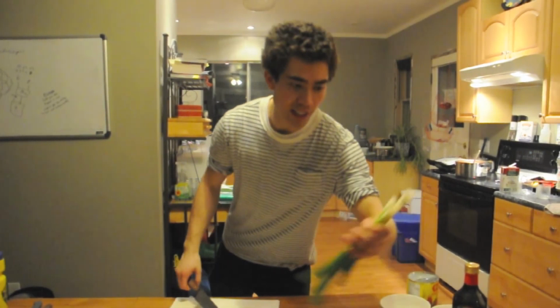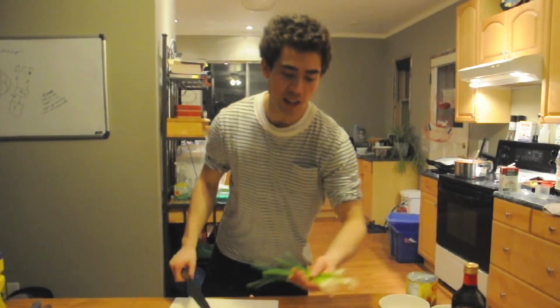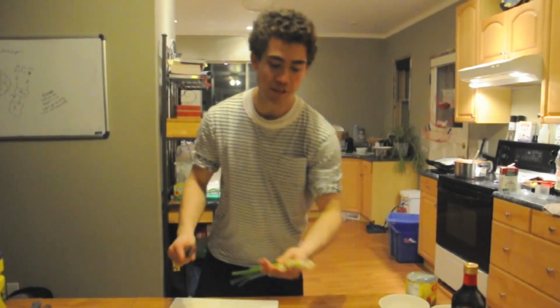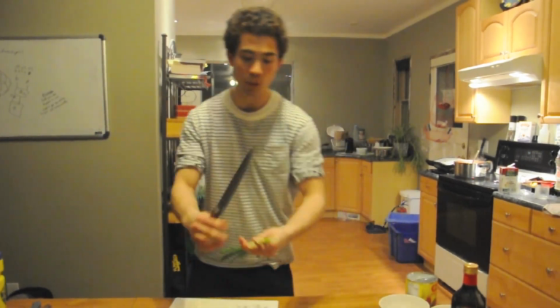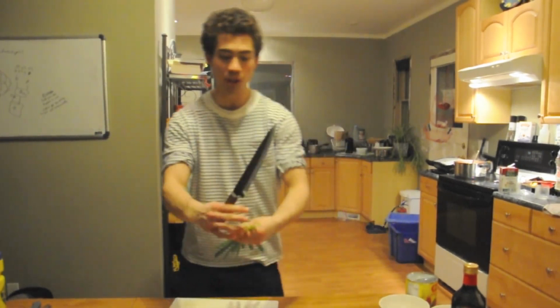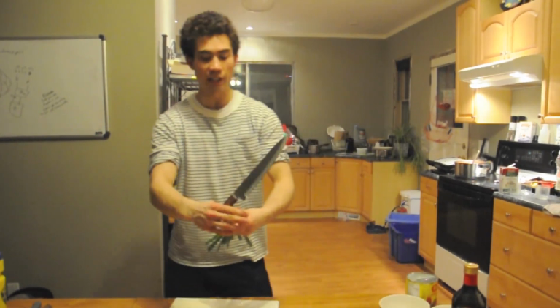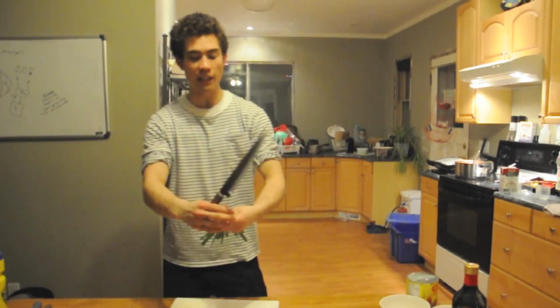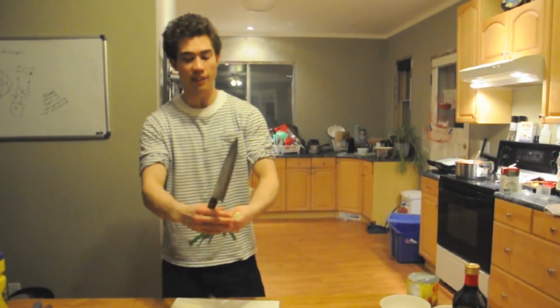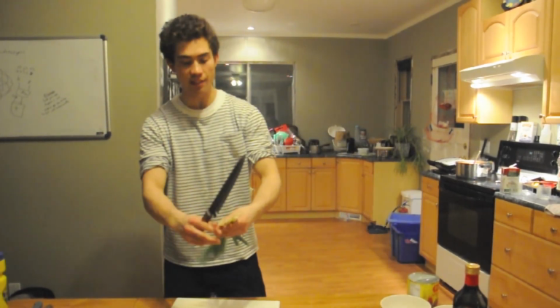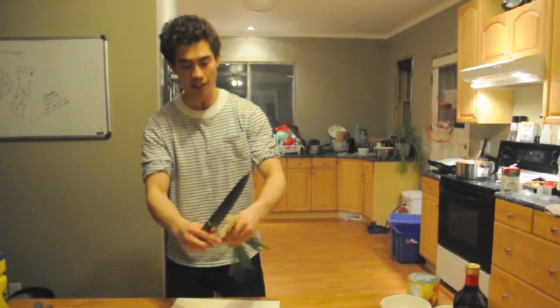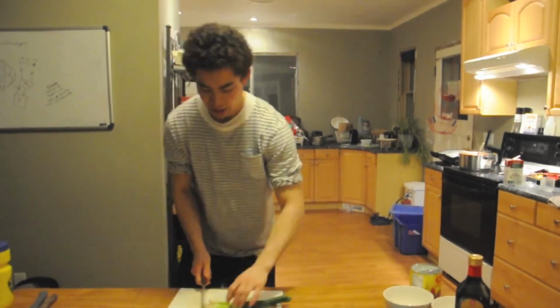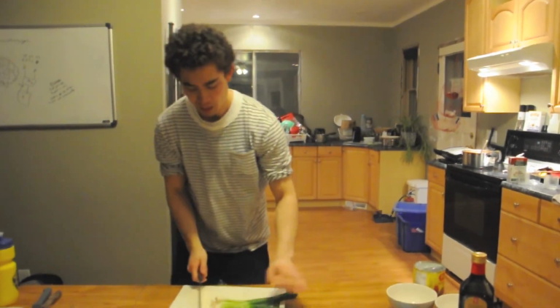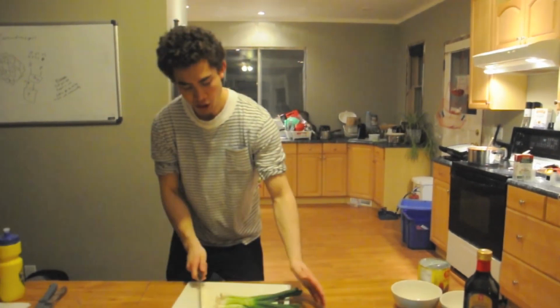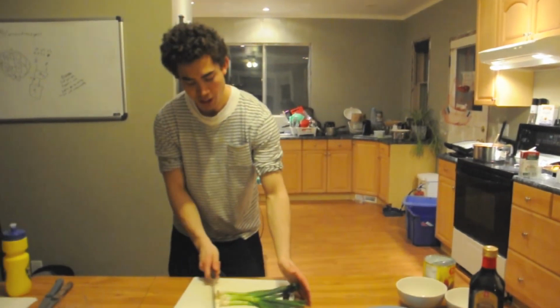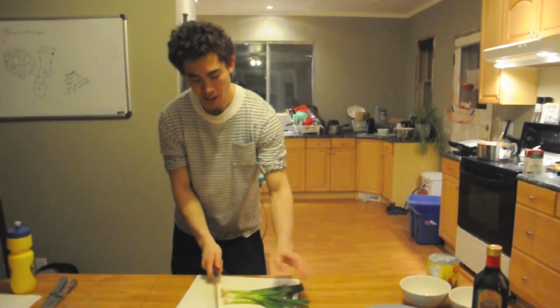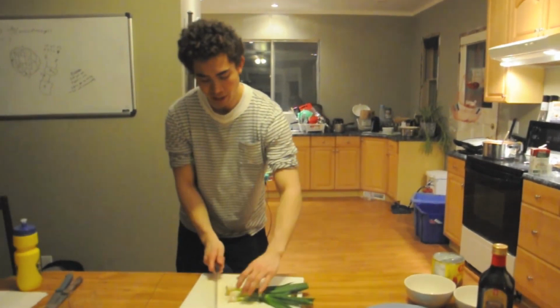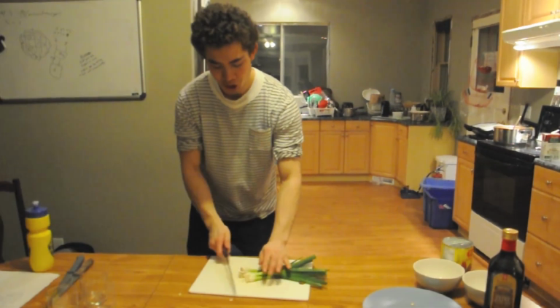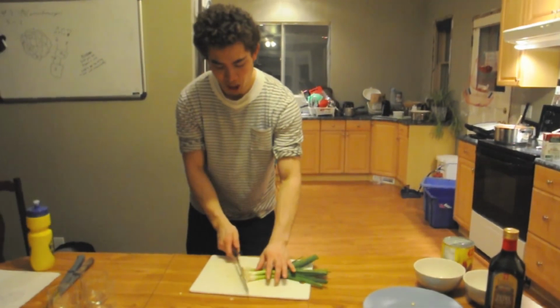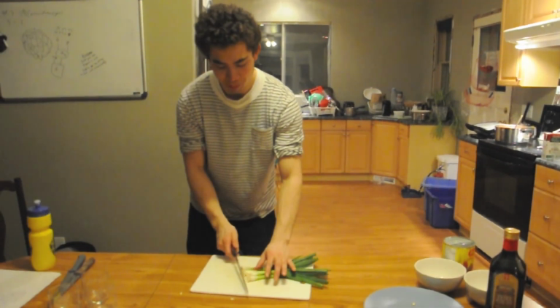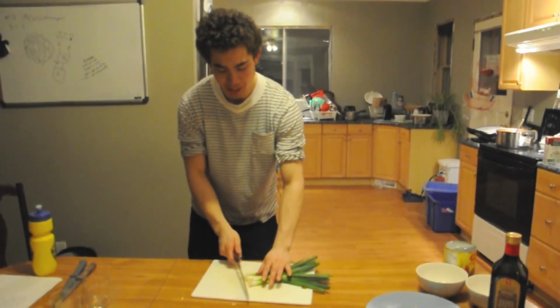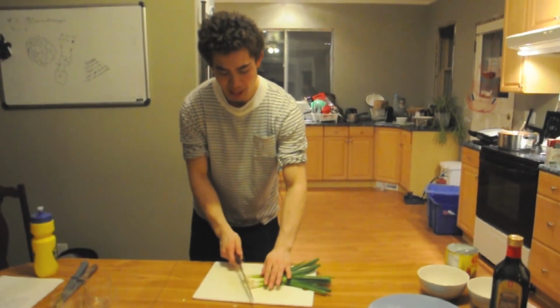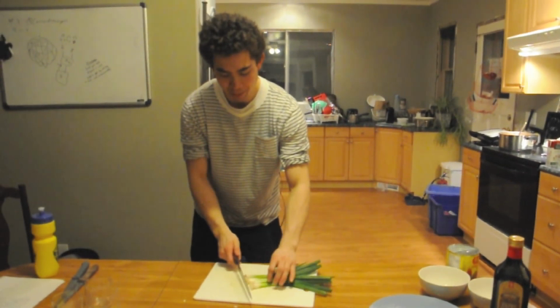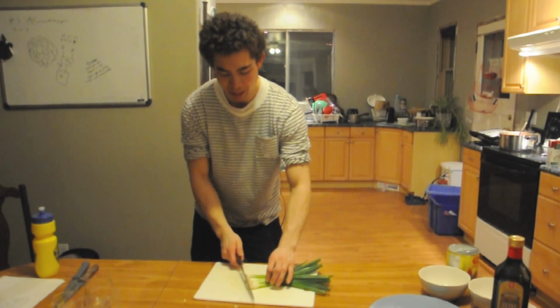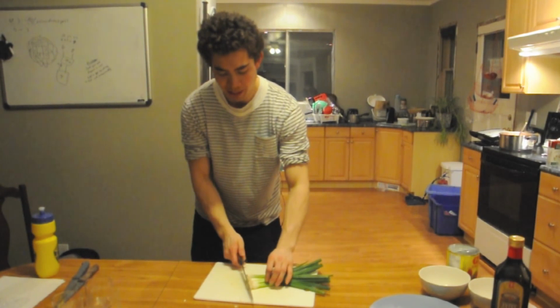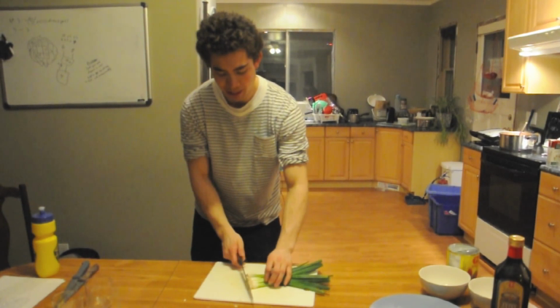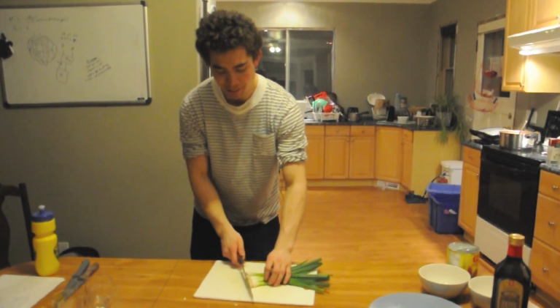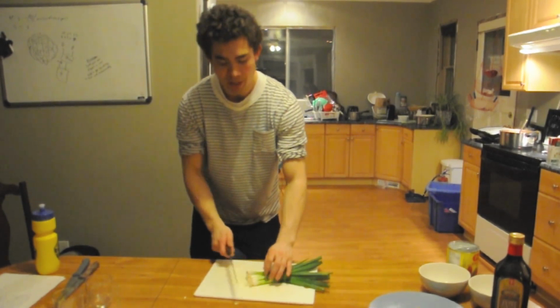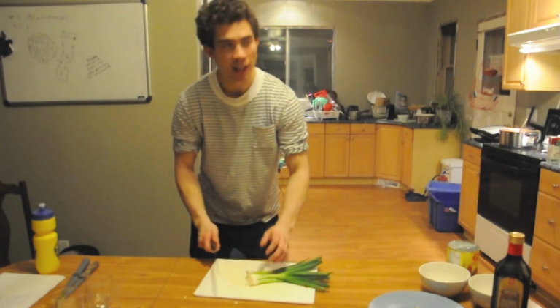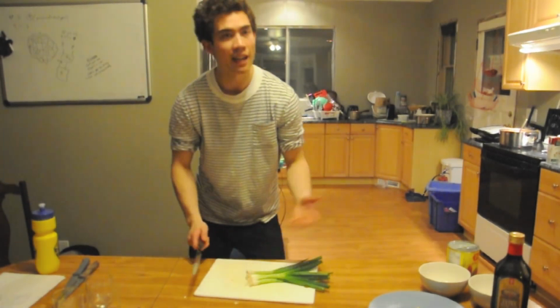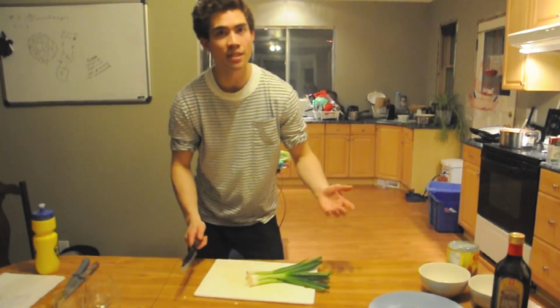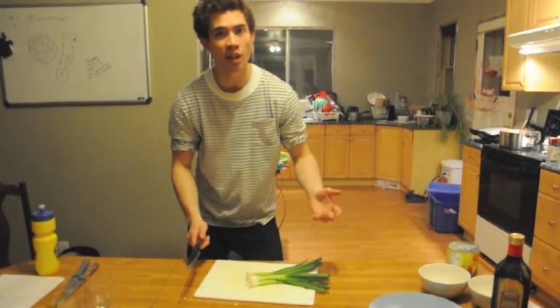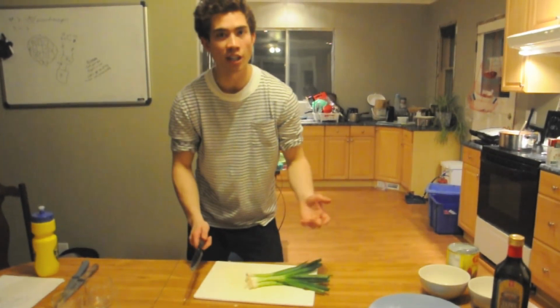While our chili is simmering away, we're going to take our four green onions and chop these up nicely to use as garnish.